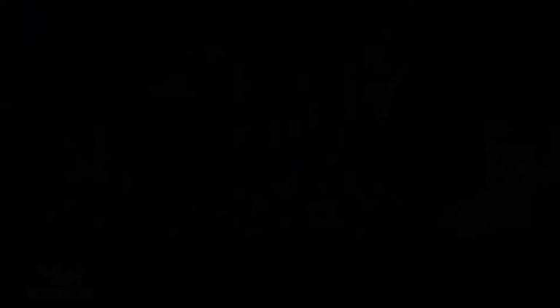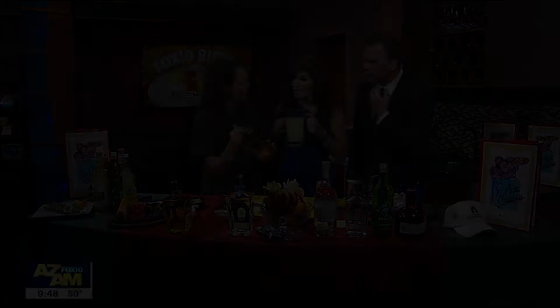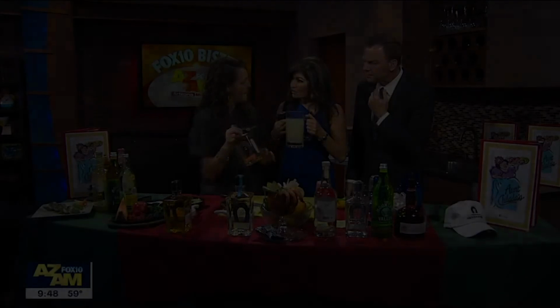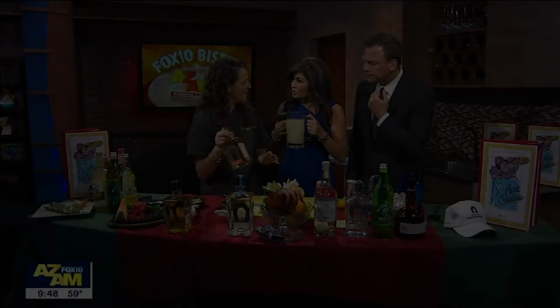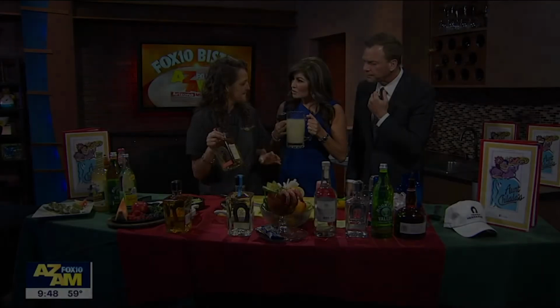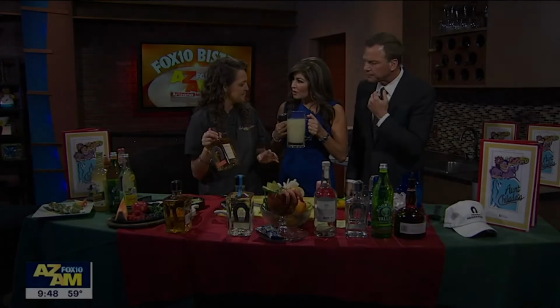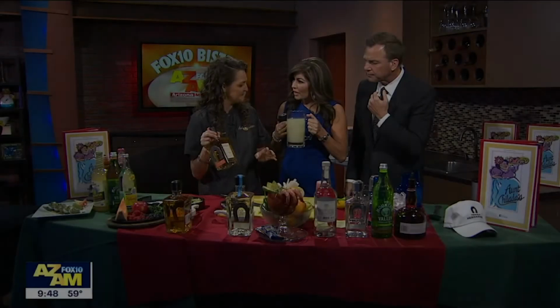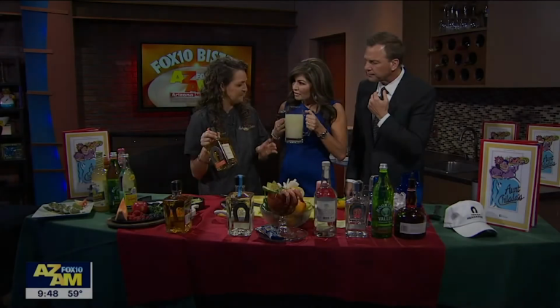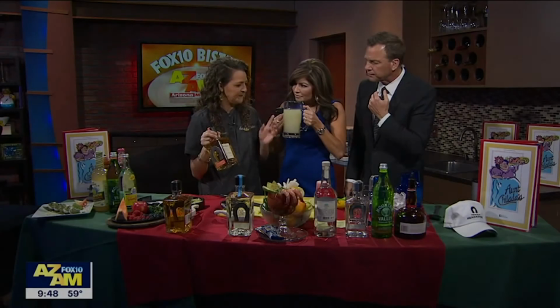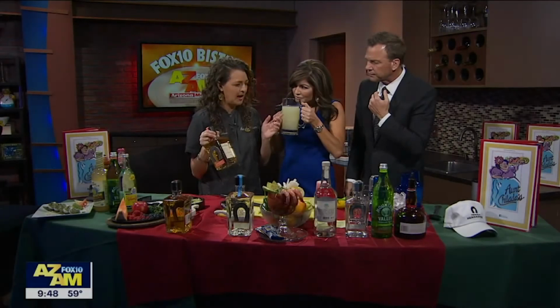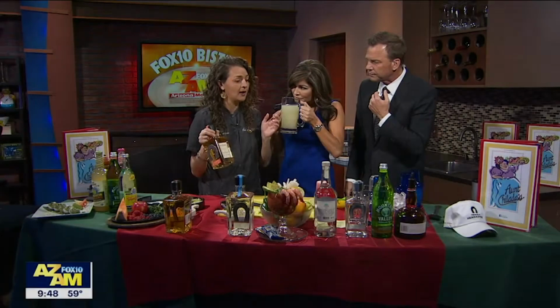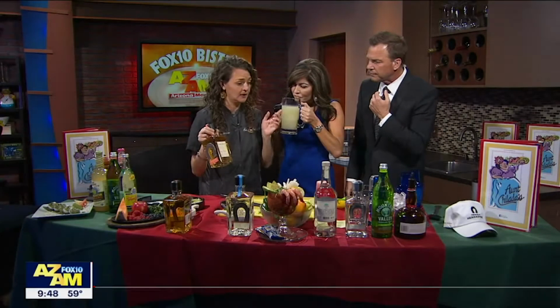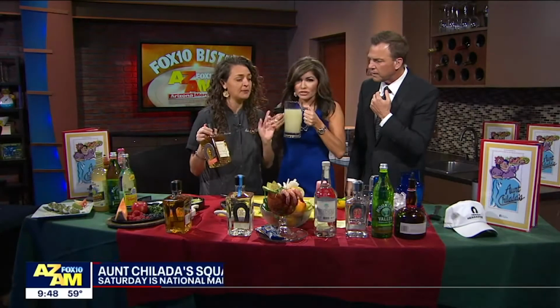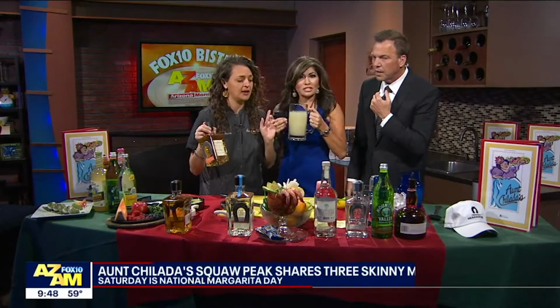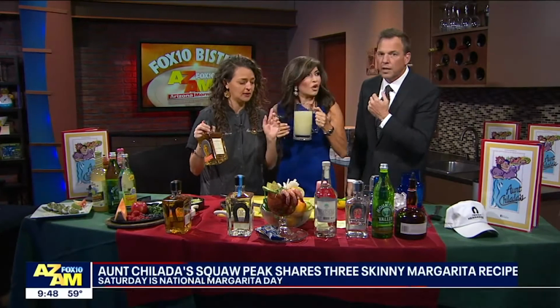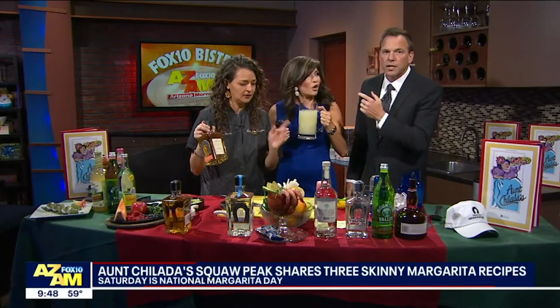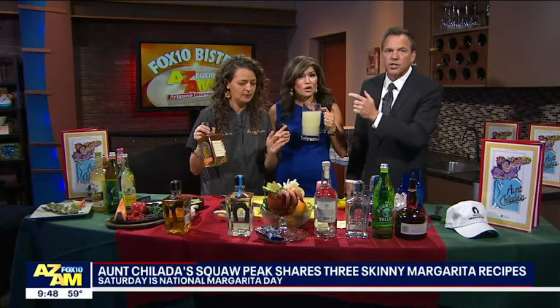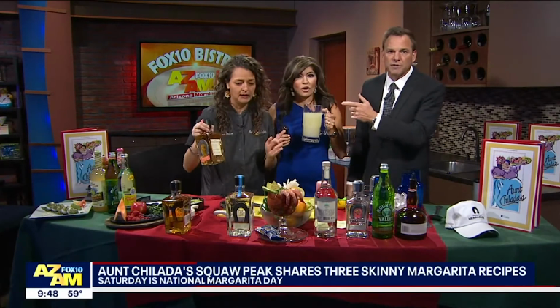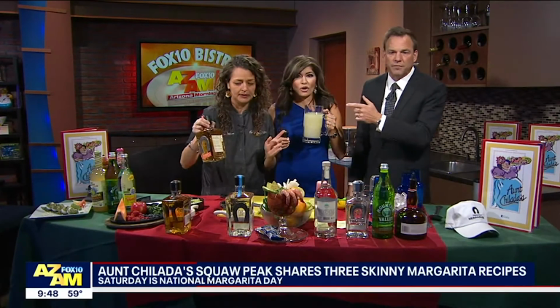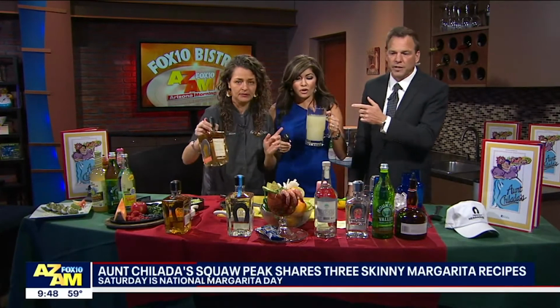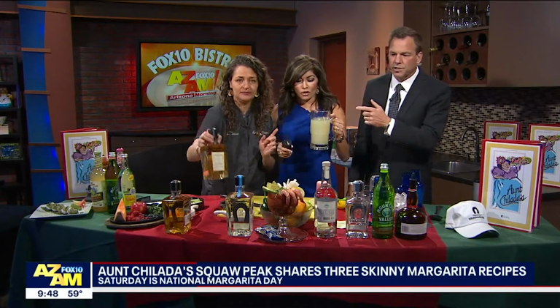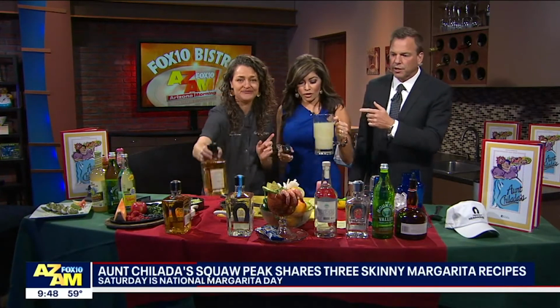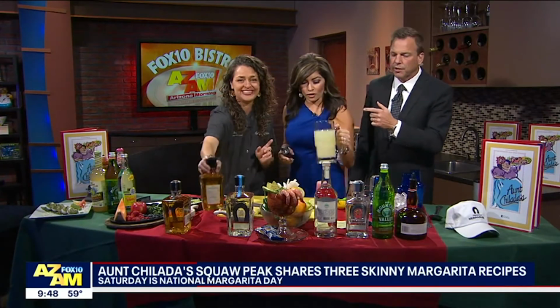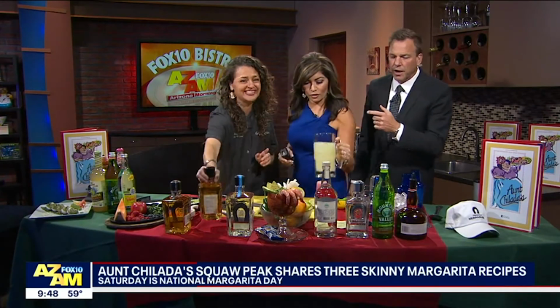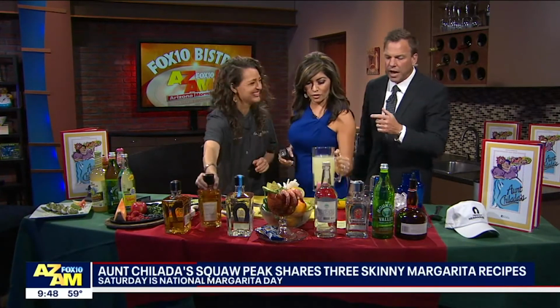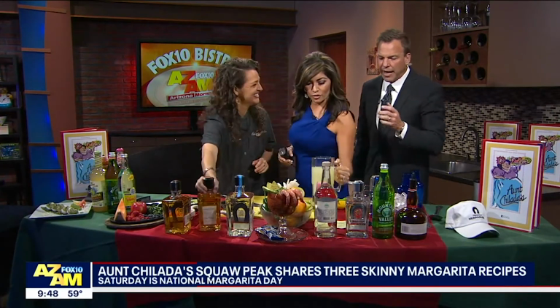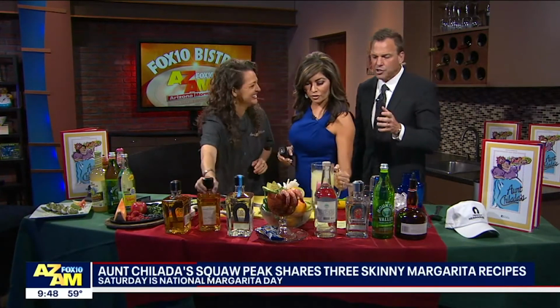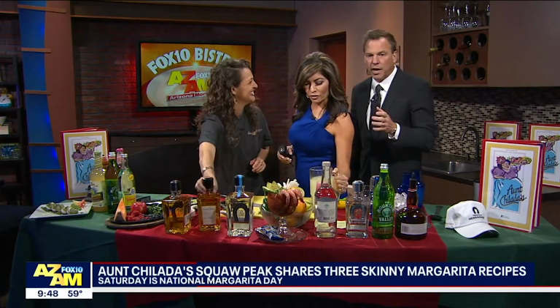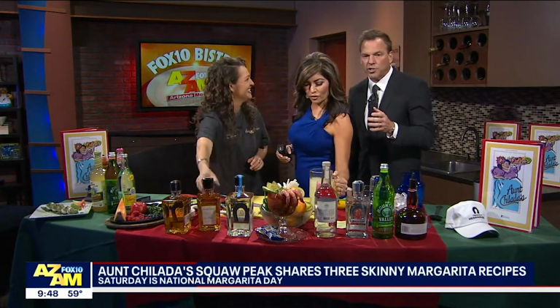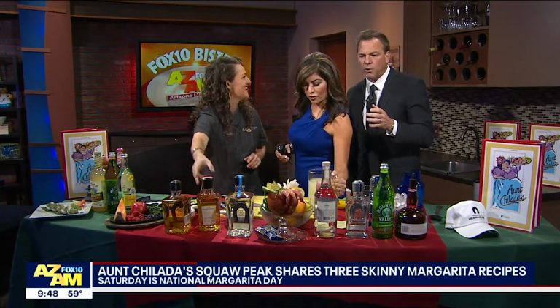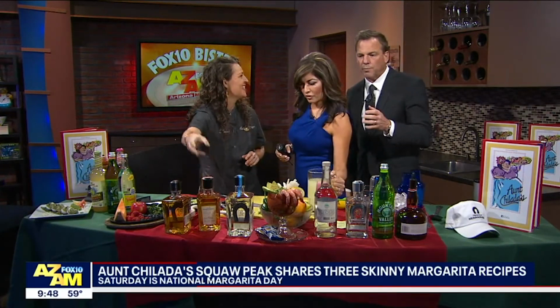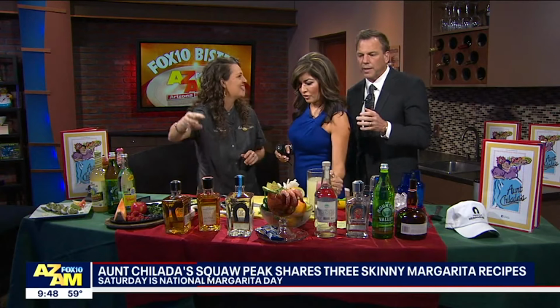A little lime juice, by the way — lime and a little bit of lemon. Chef Tiffany is here at Enchilada Squaw Peak.